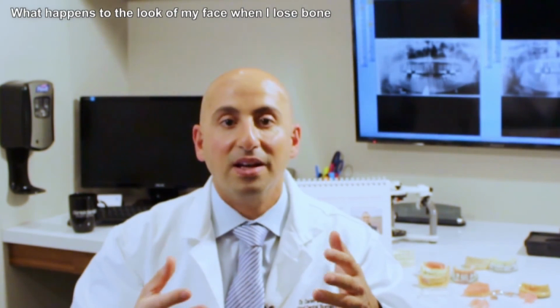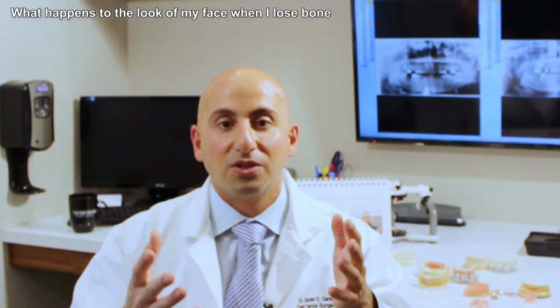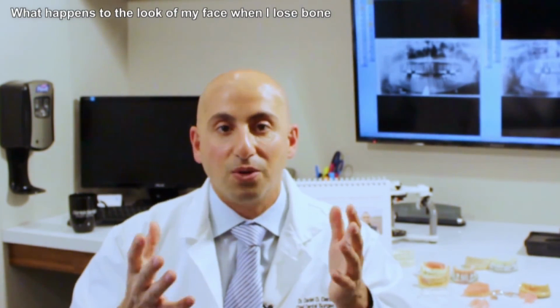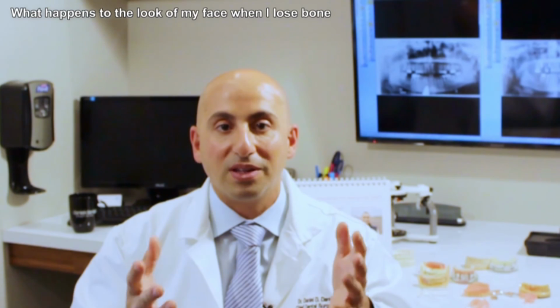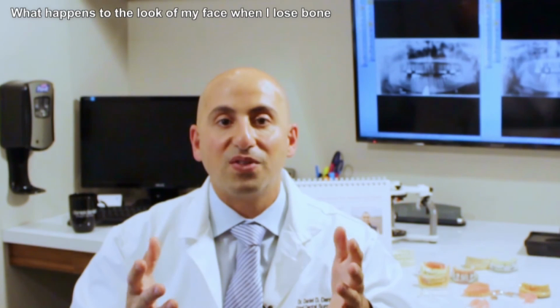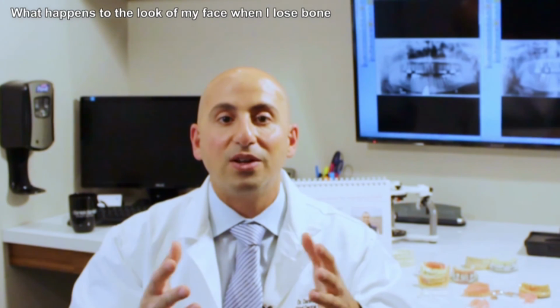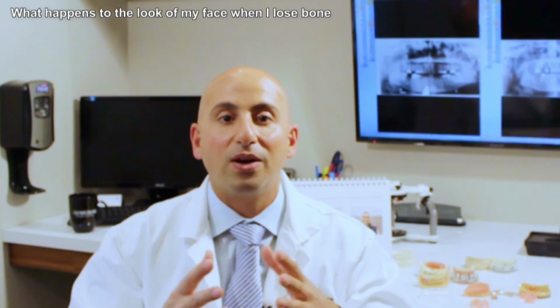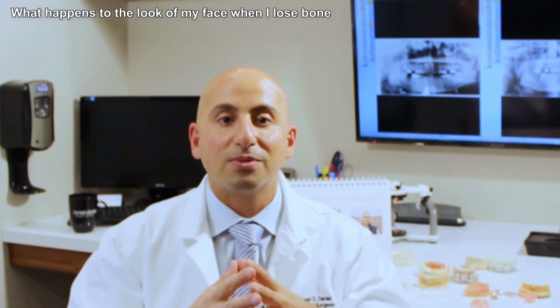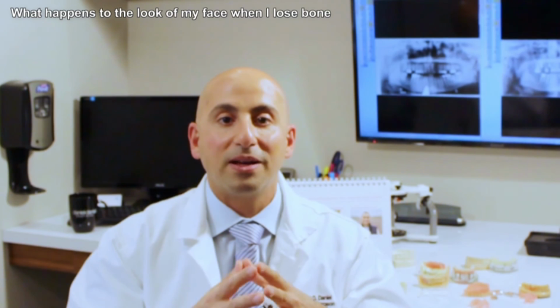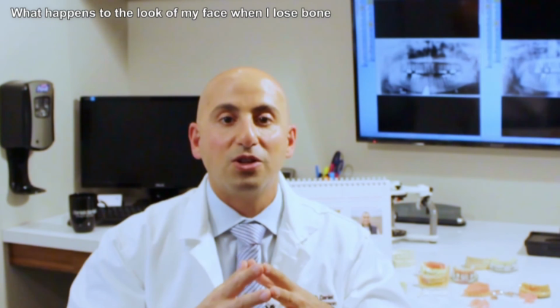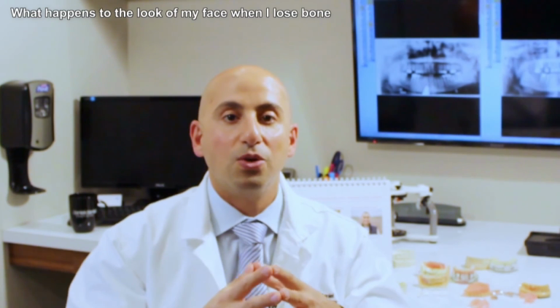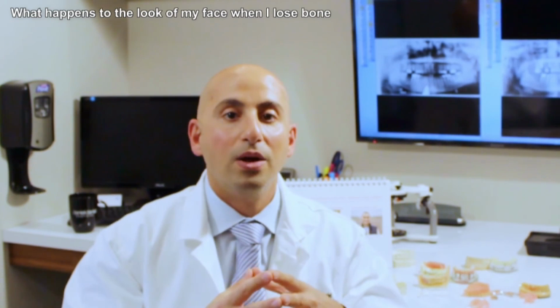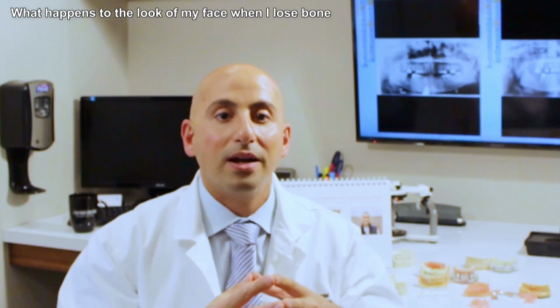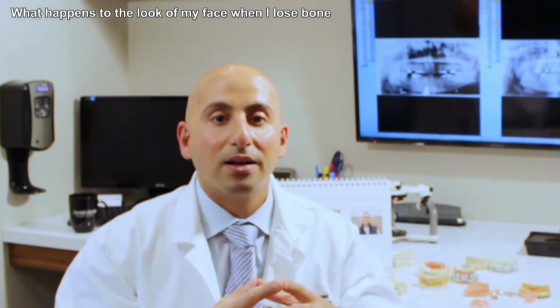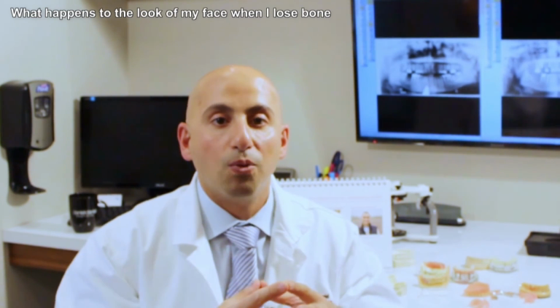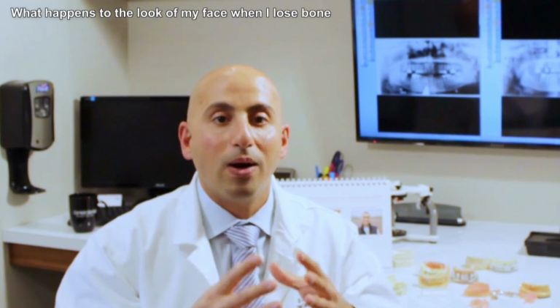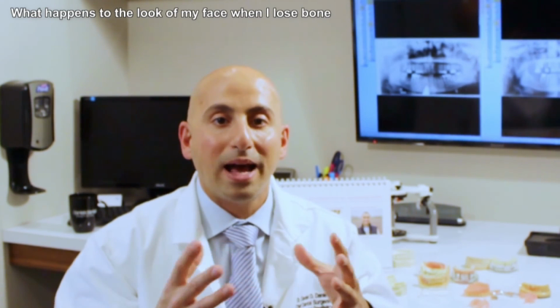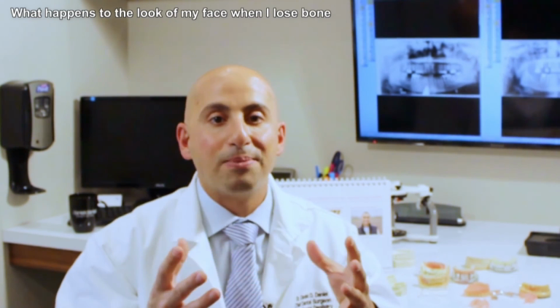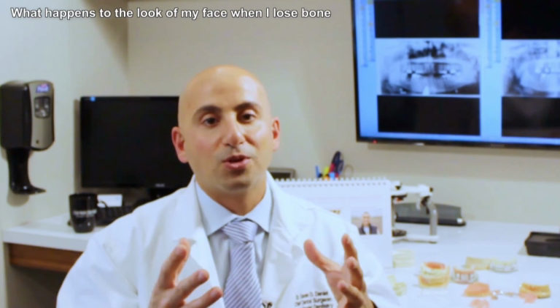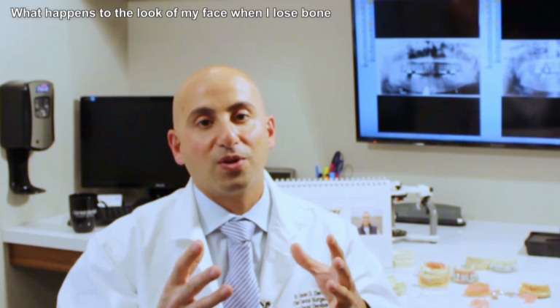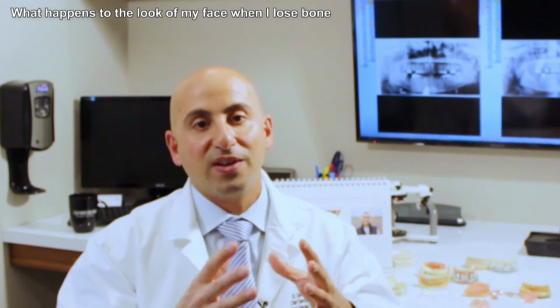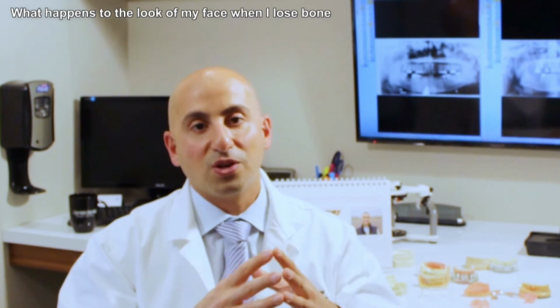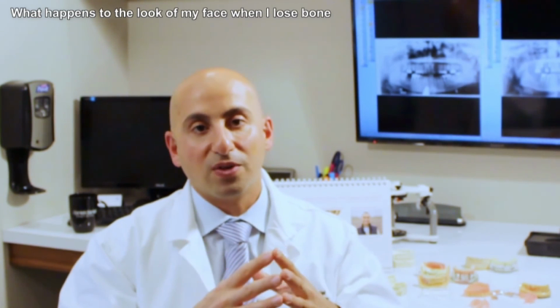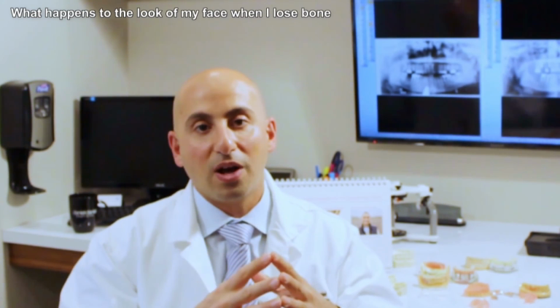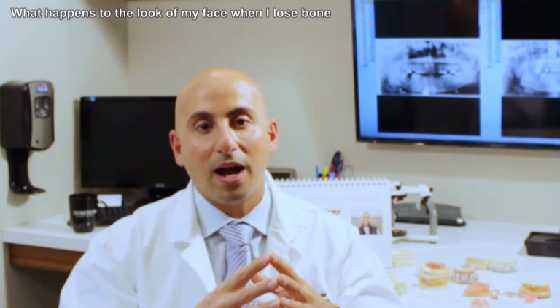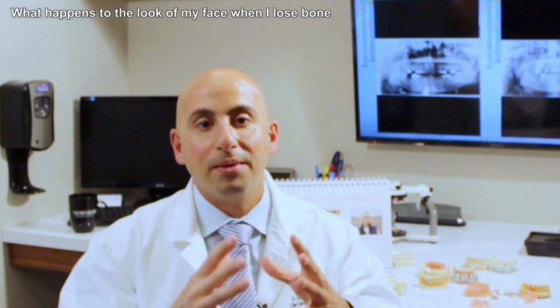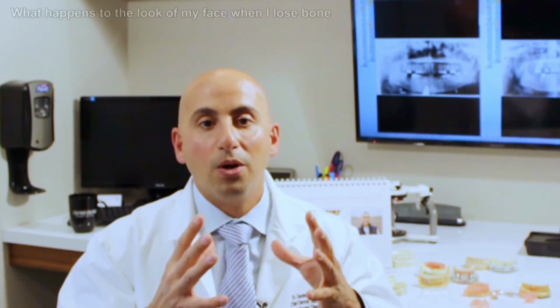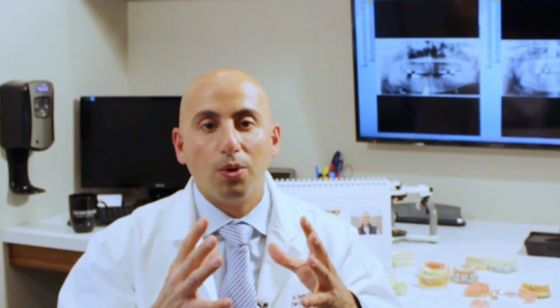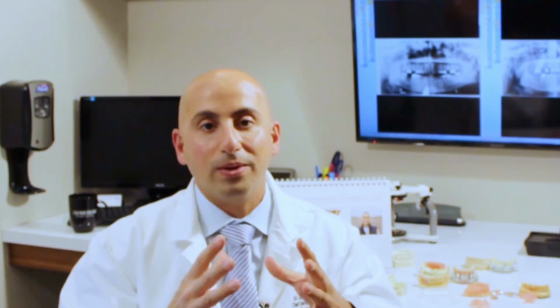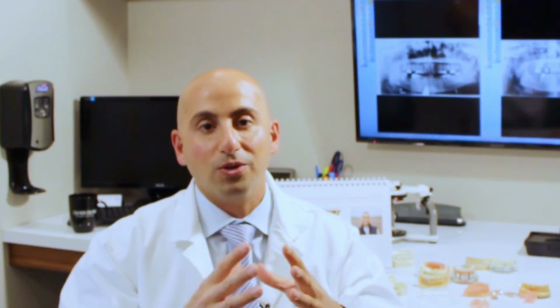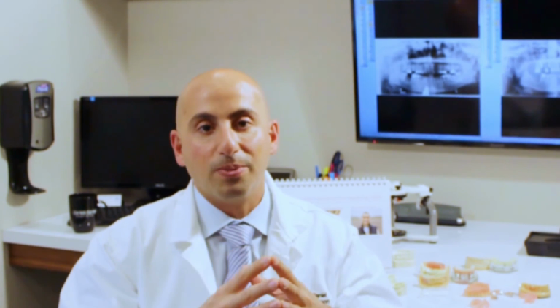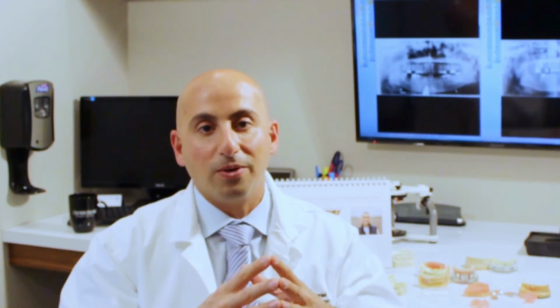So in this video, I explained to you what happens to our face over time when we lose bone.